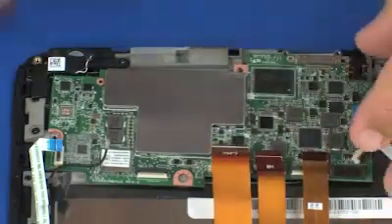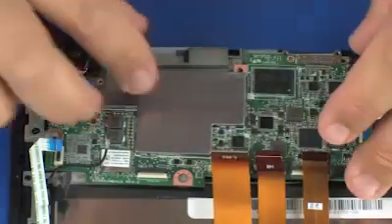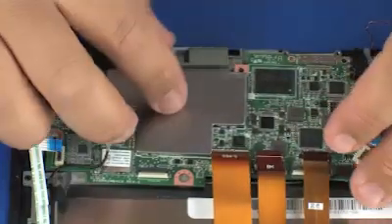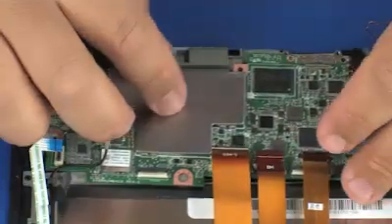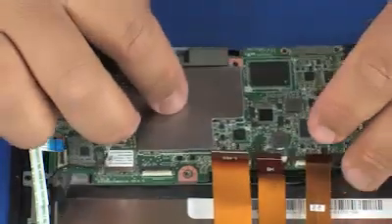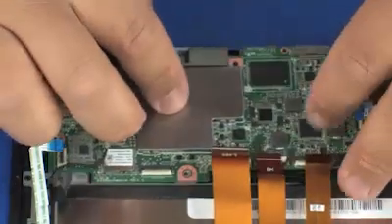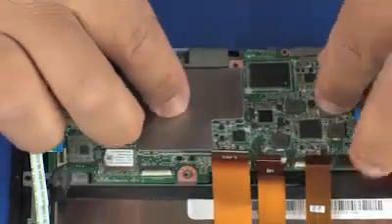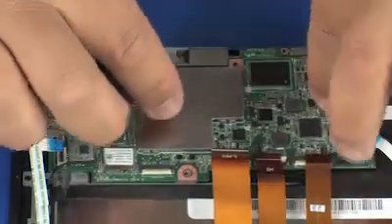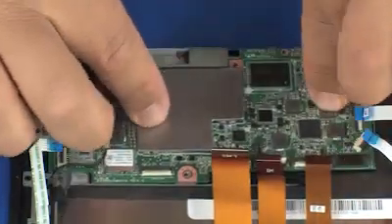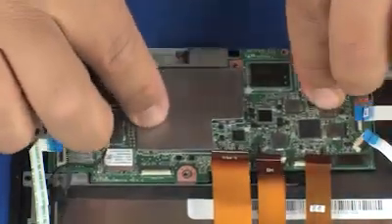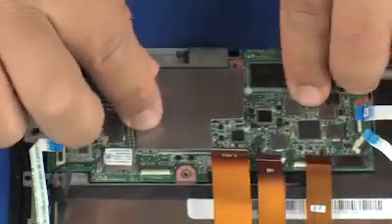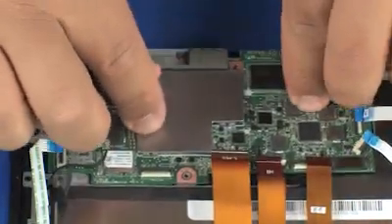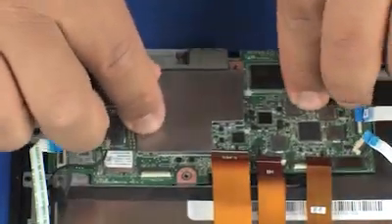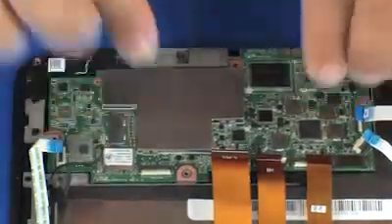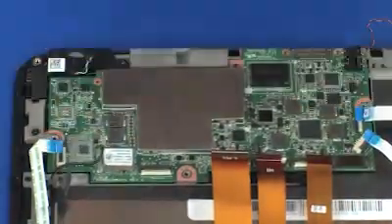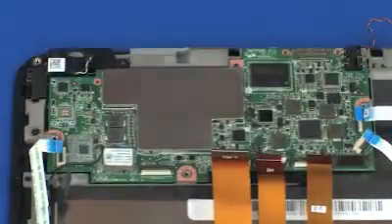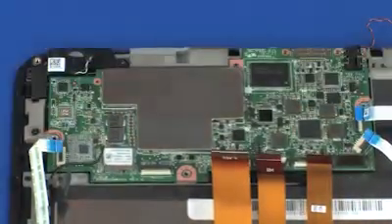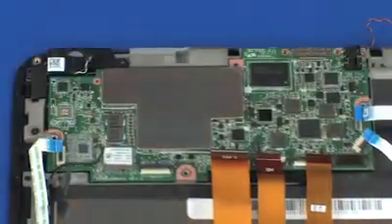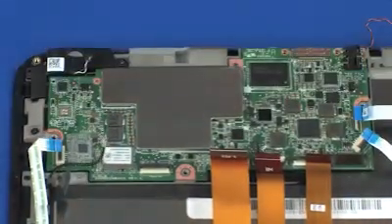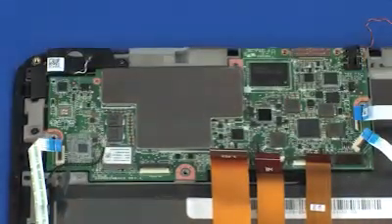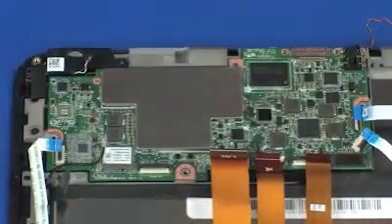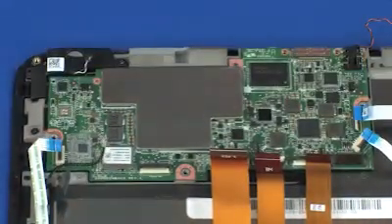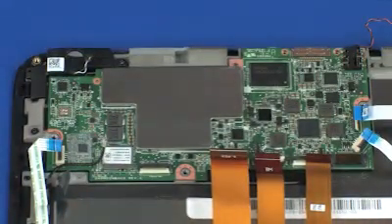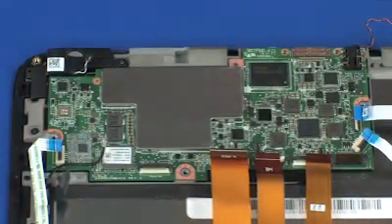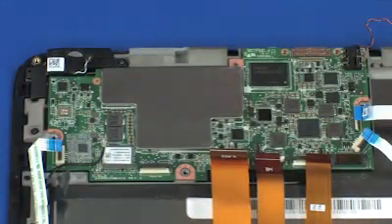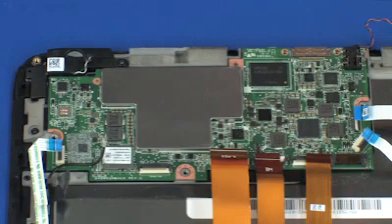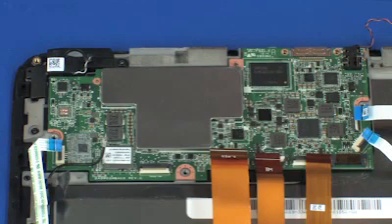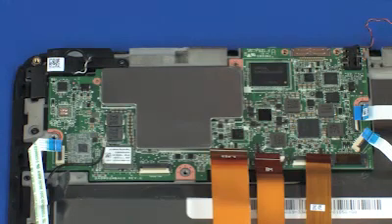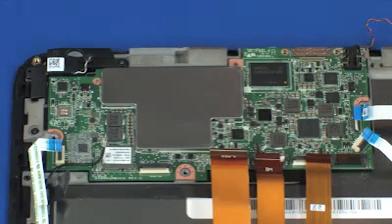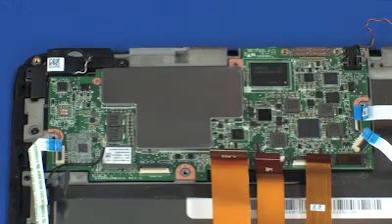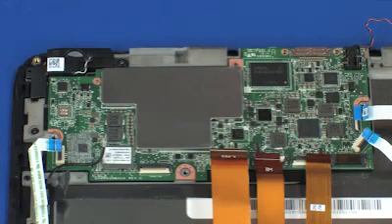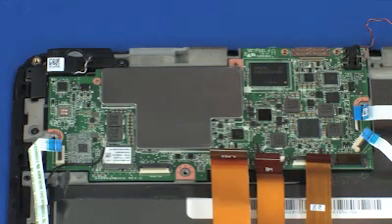CAUTION: Ensure that all cables are free from being pinched between the slate system board and raw panel.